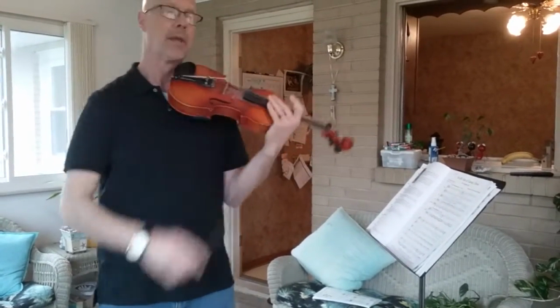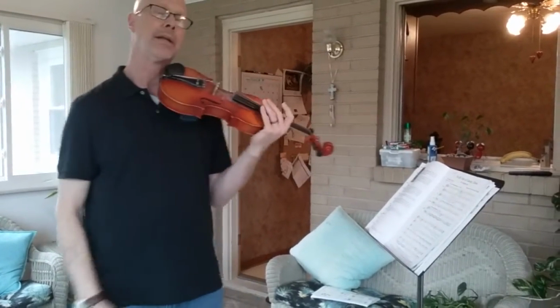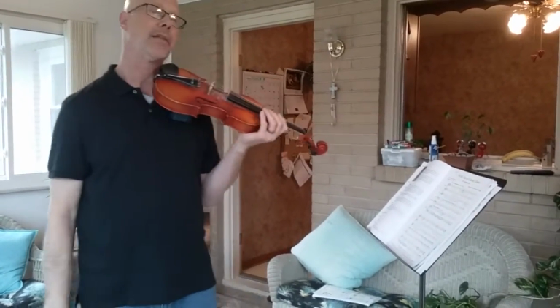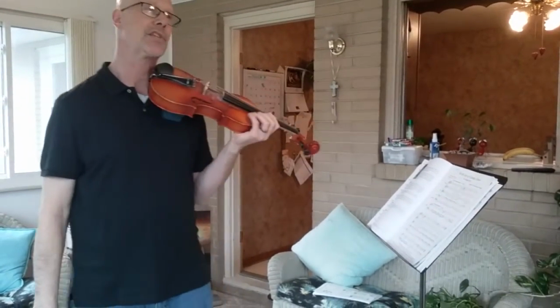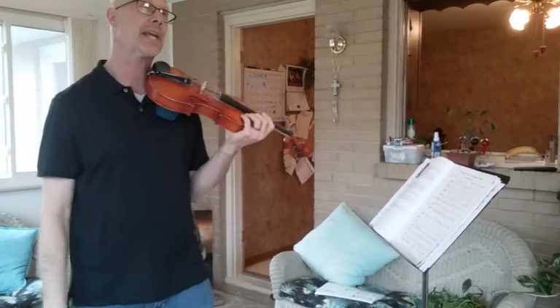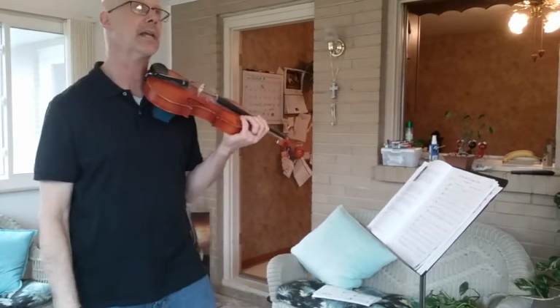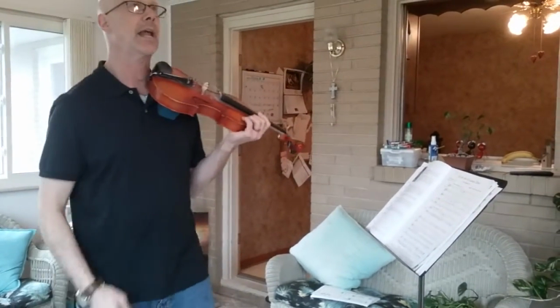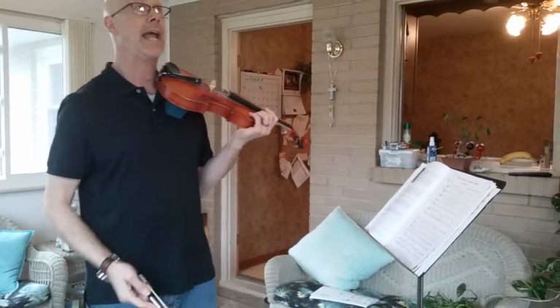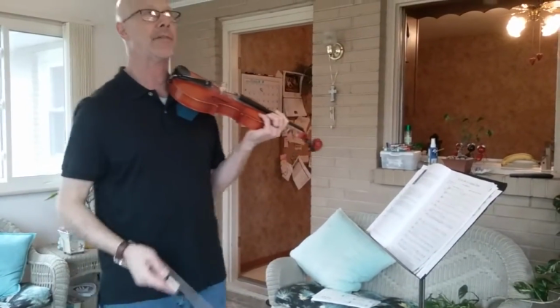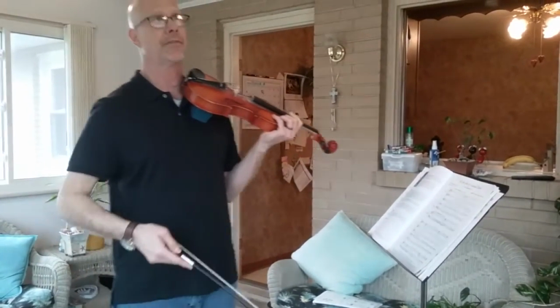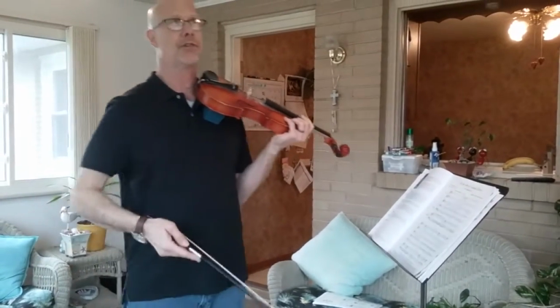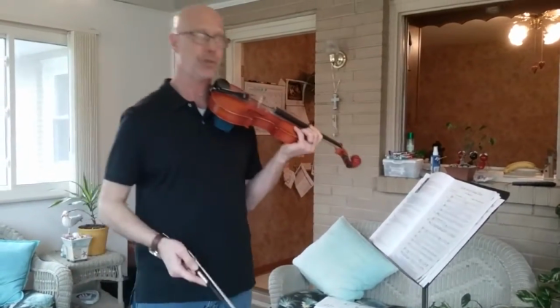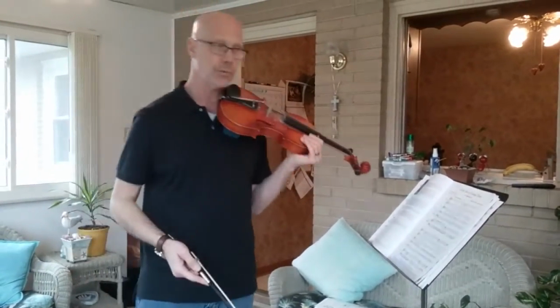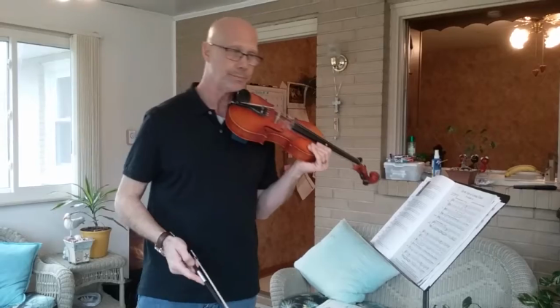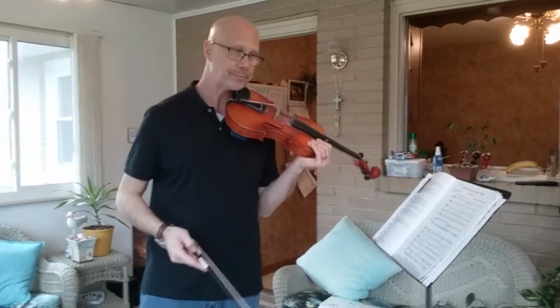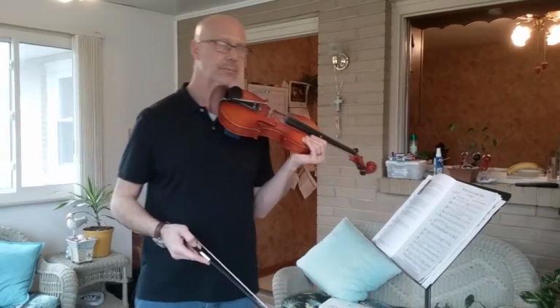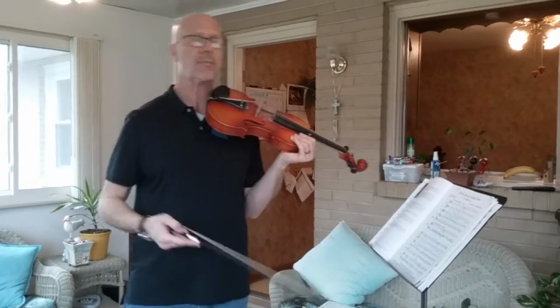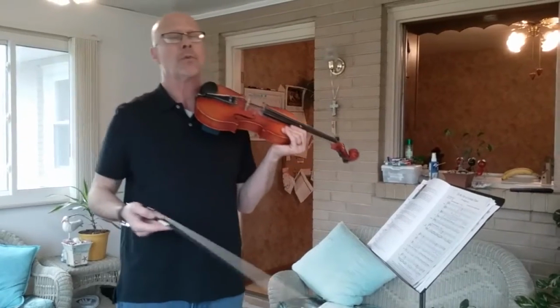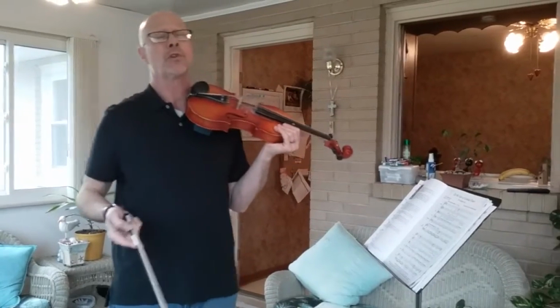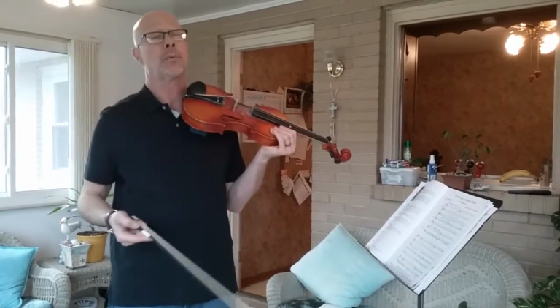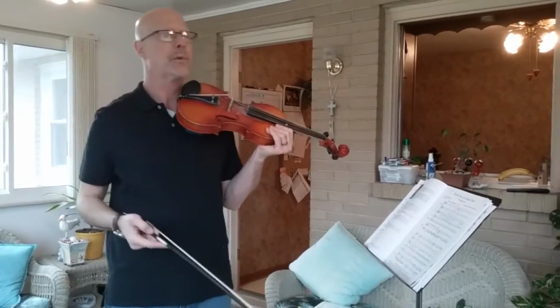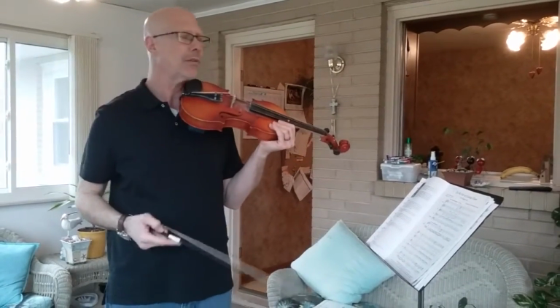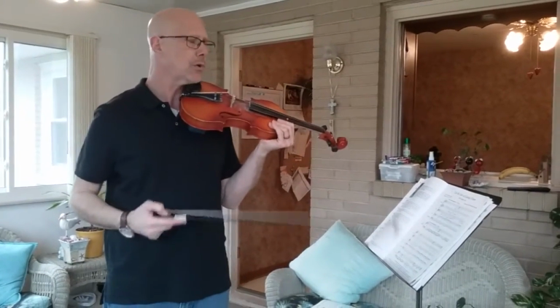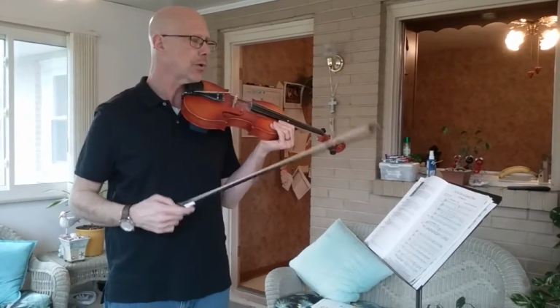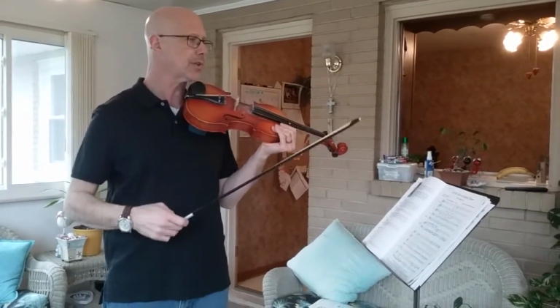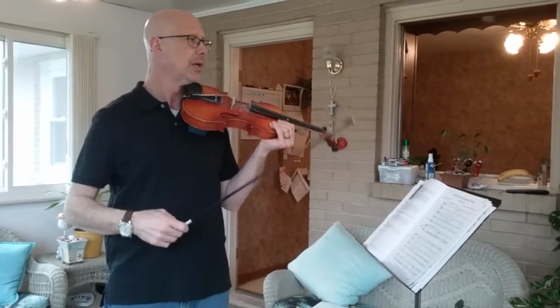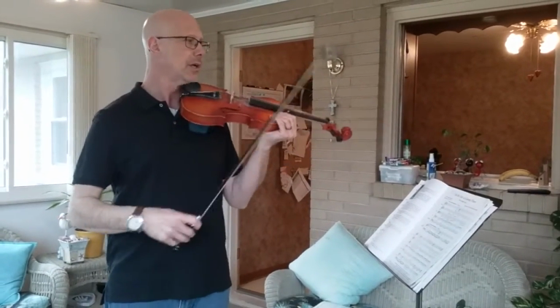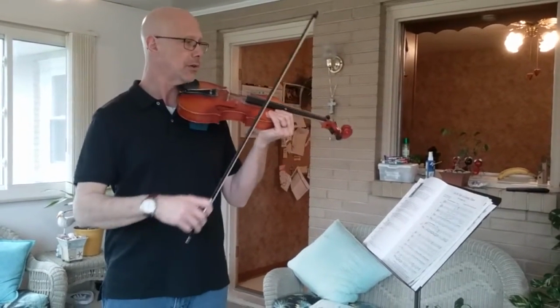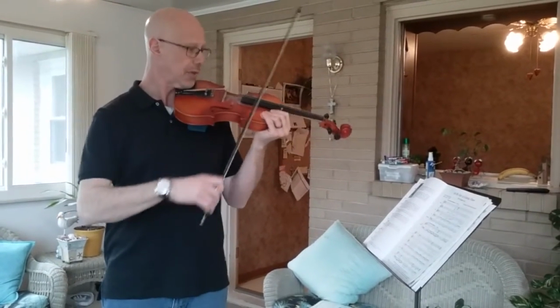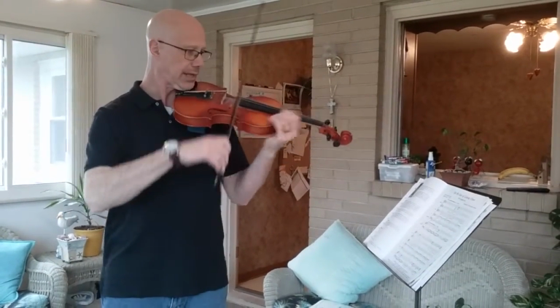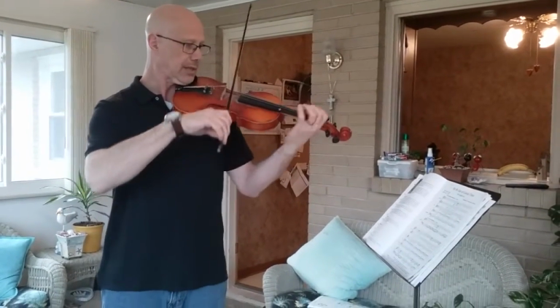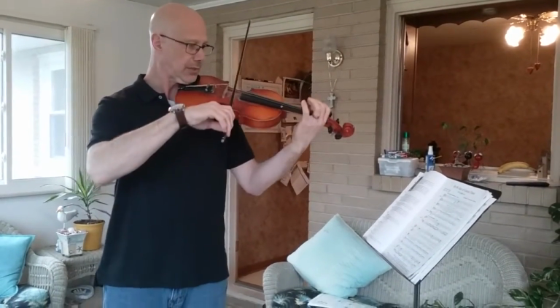Now the second half of the tune, which is what we would call the chorus, goes like this.